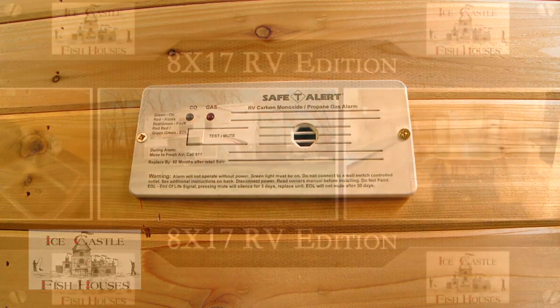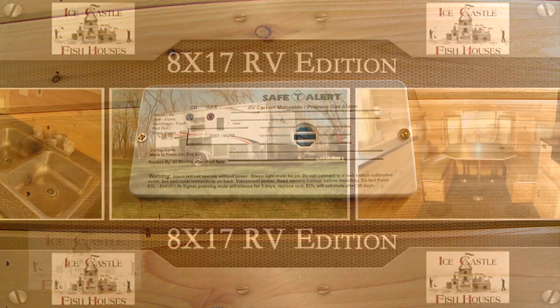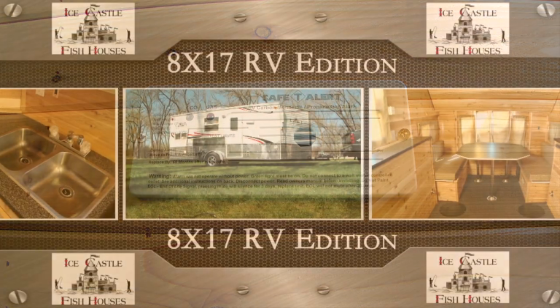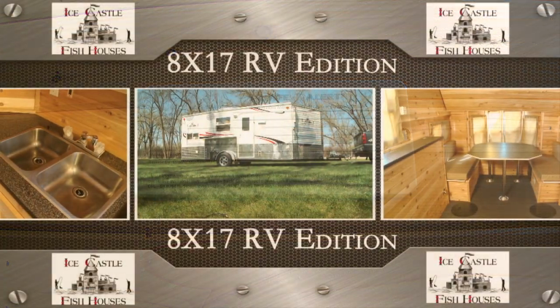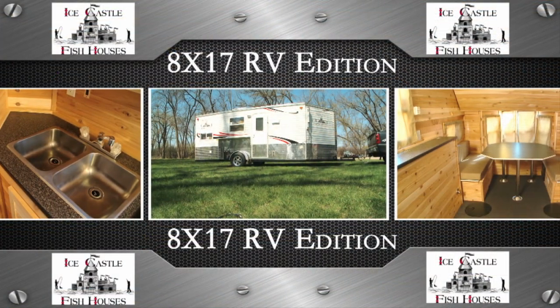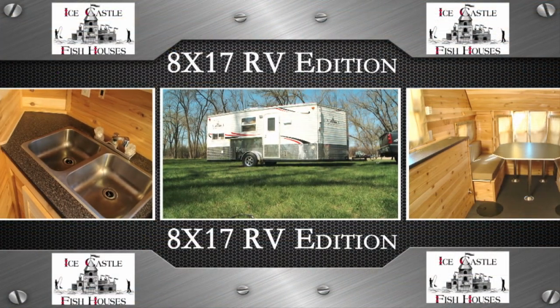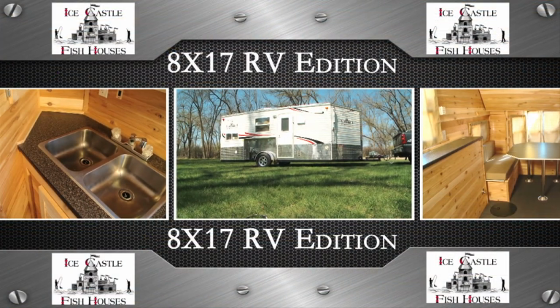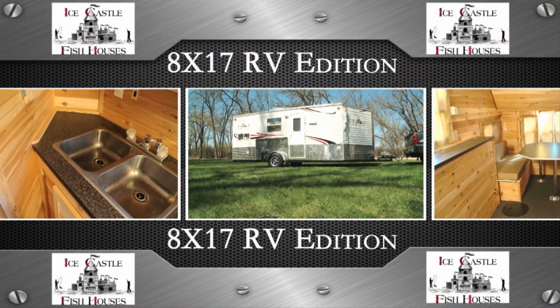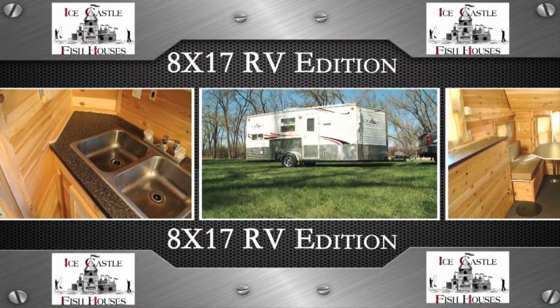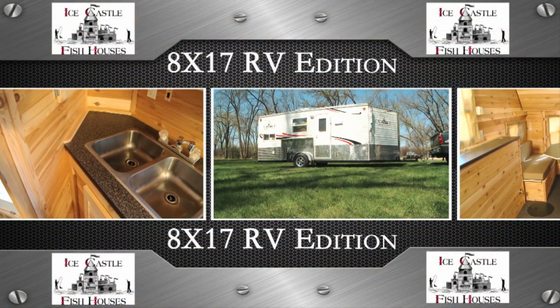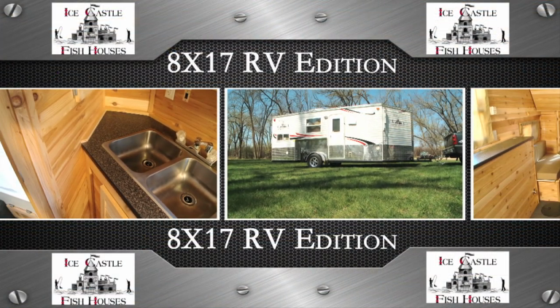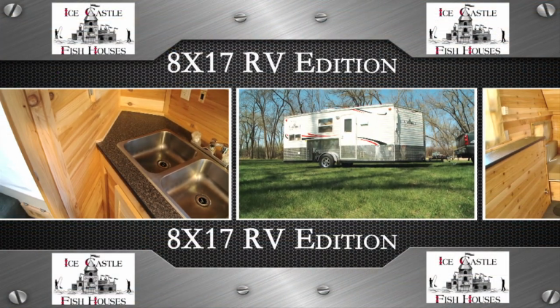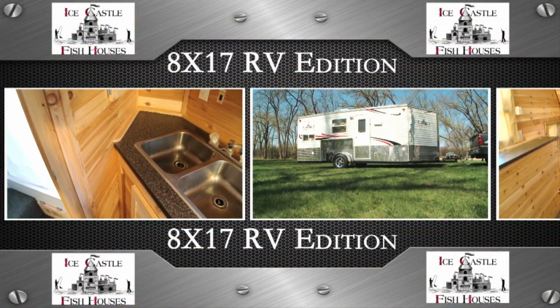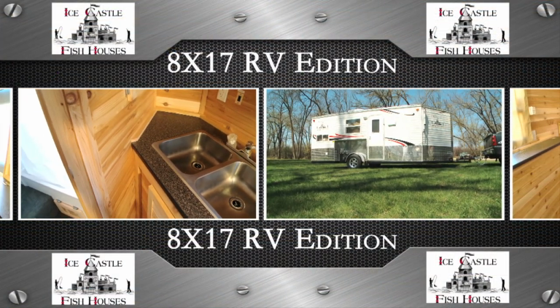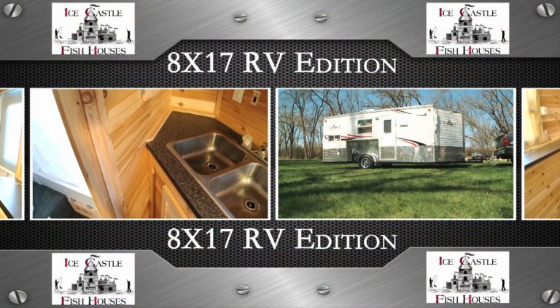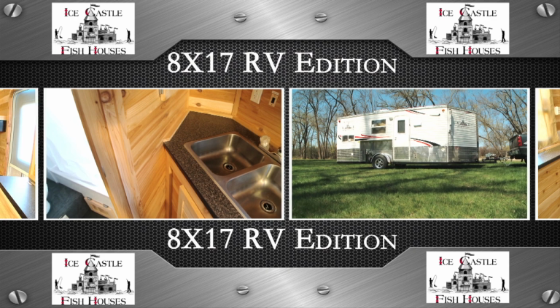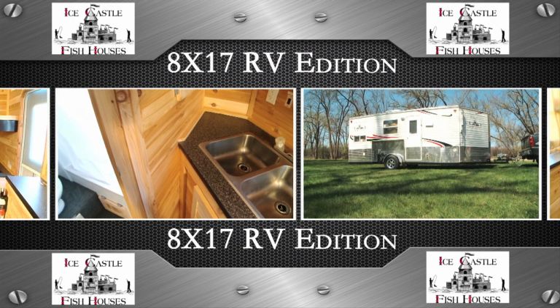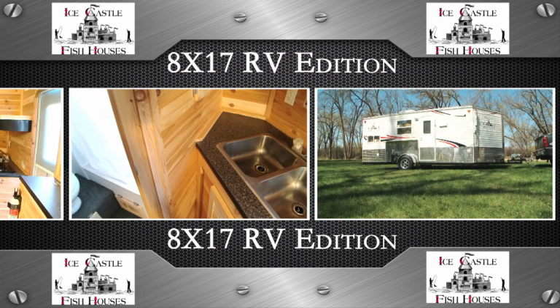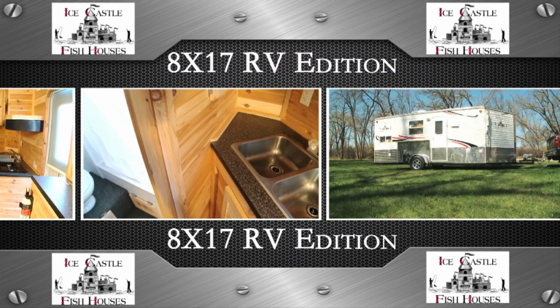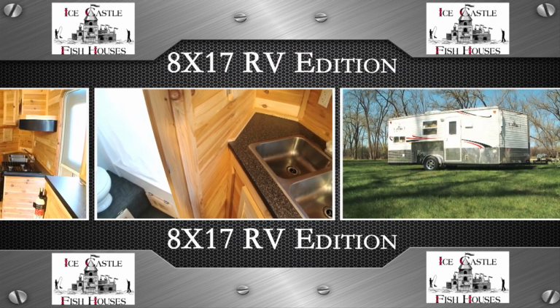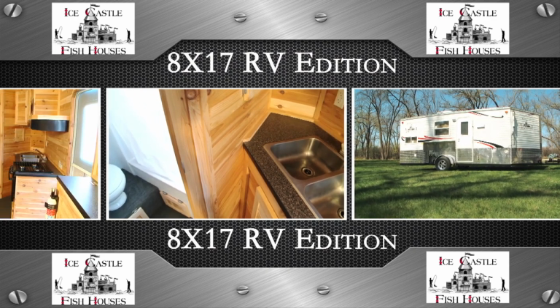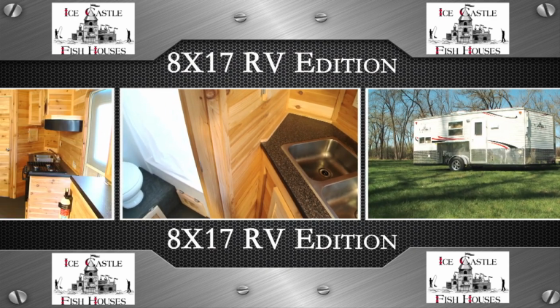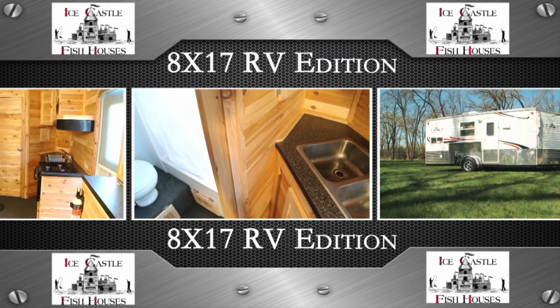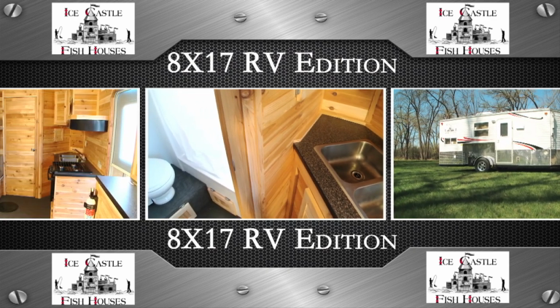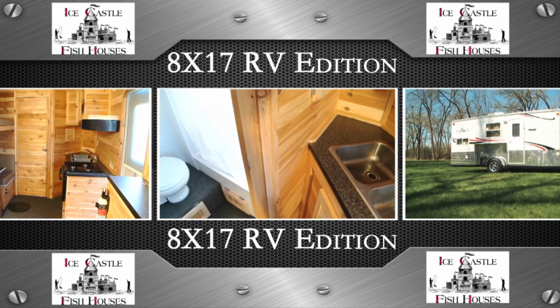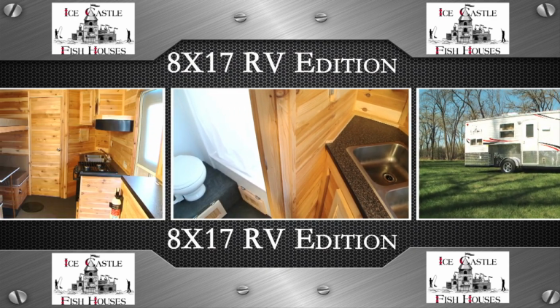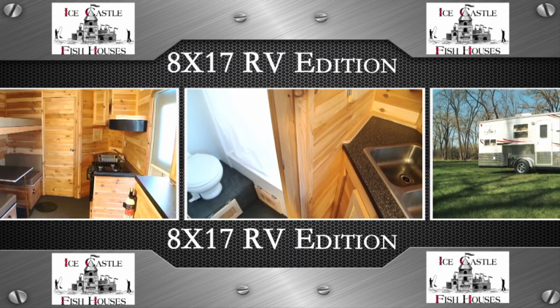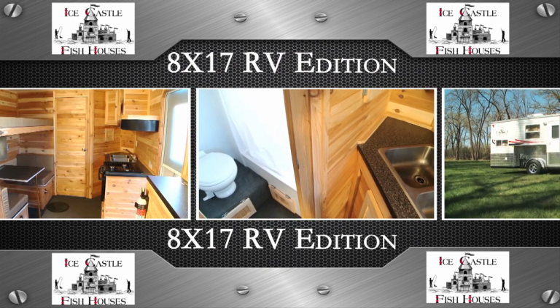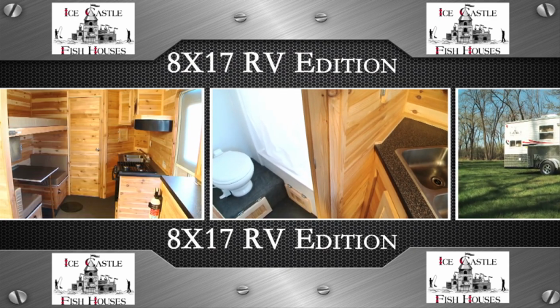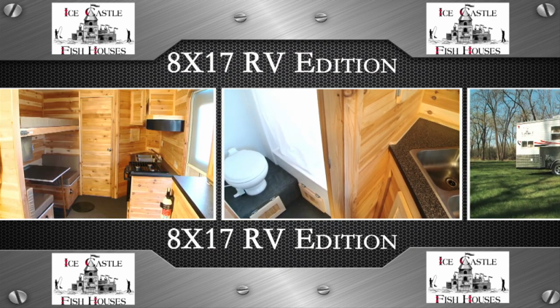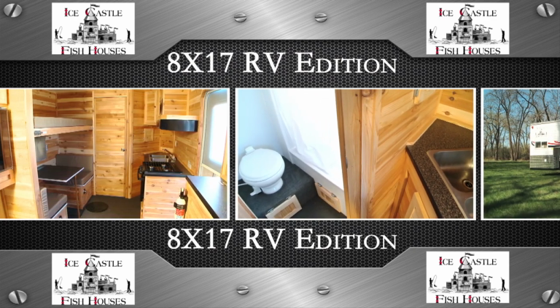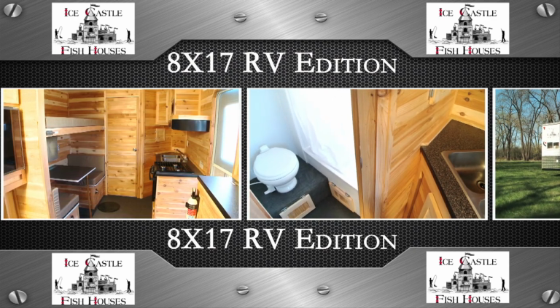Like we always say: you can camp in a fish house, but you can't fish in a camper.